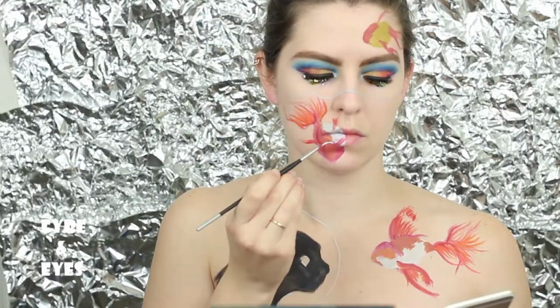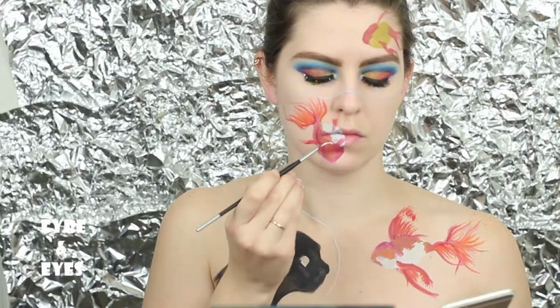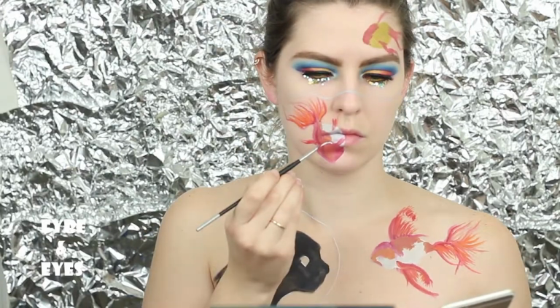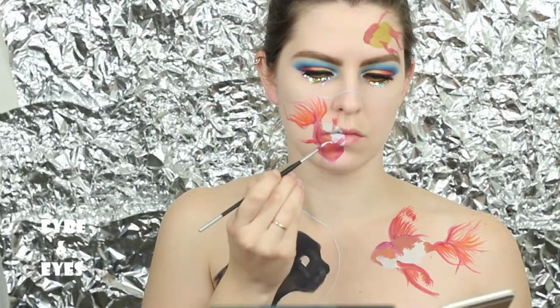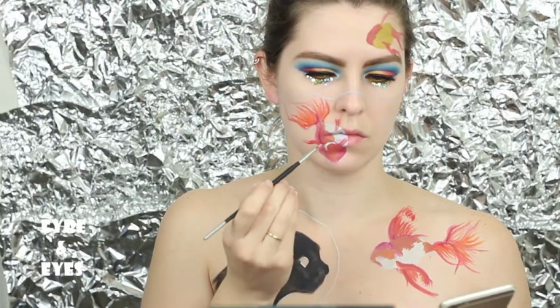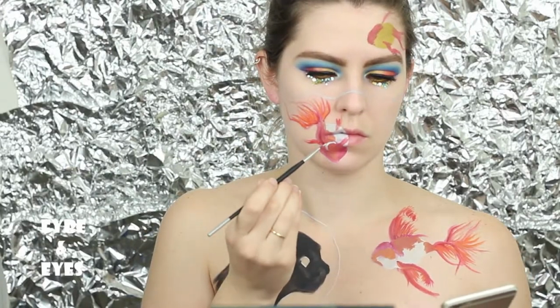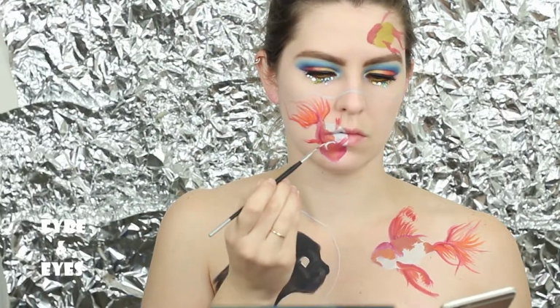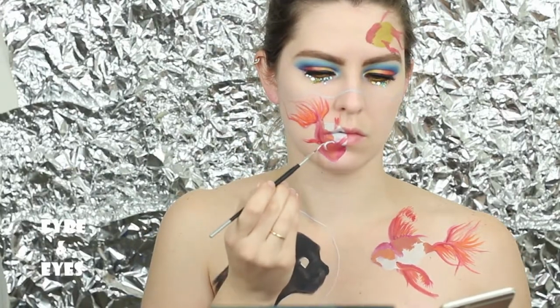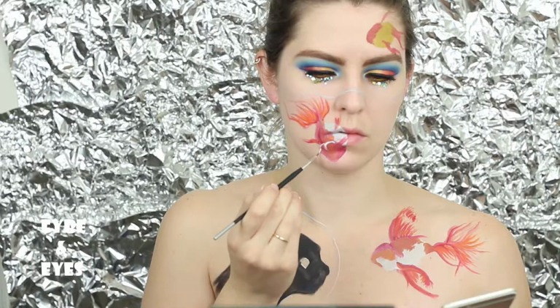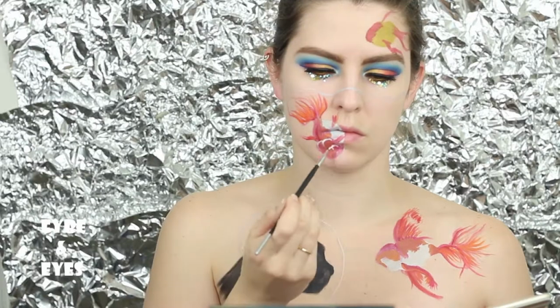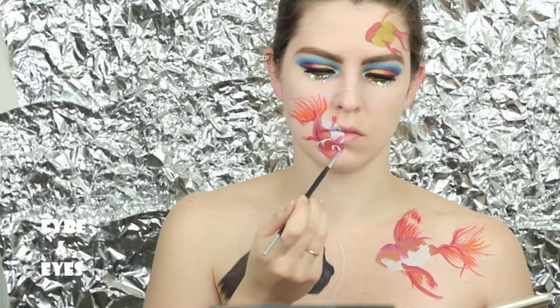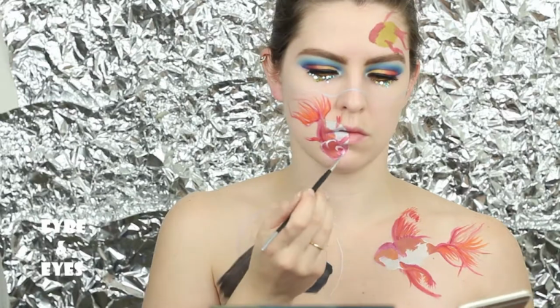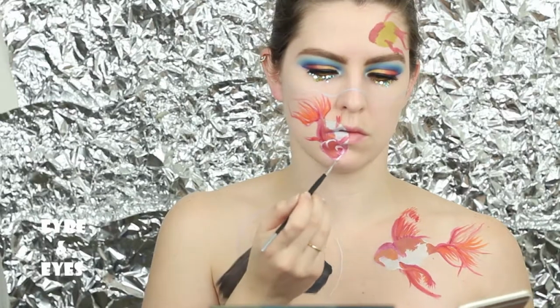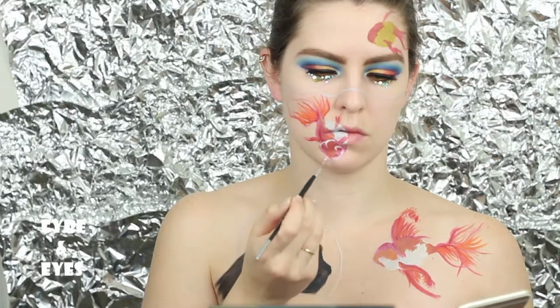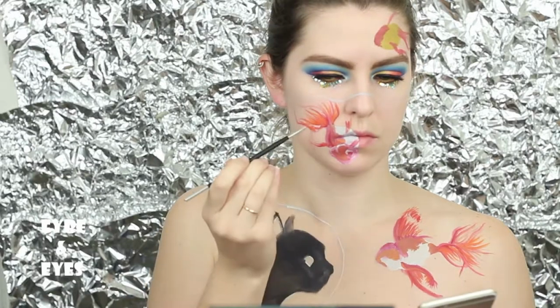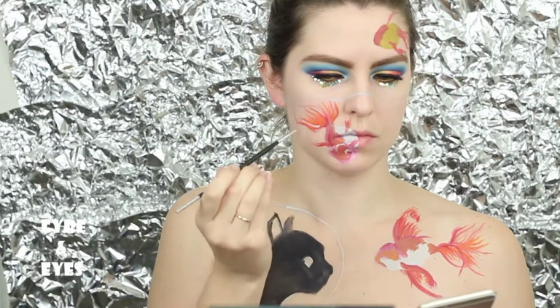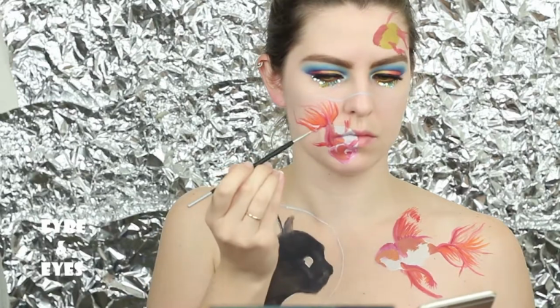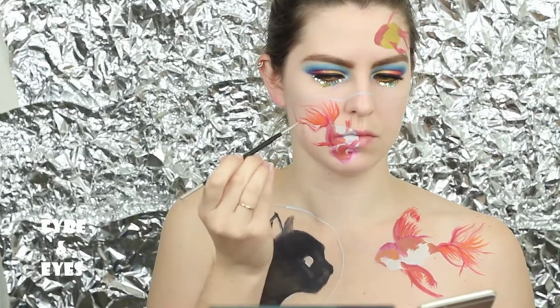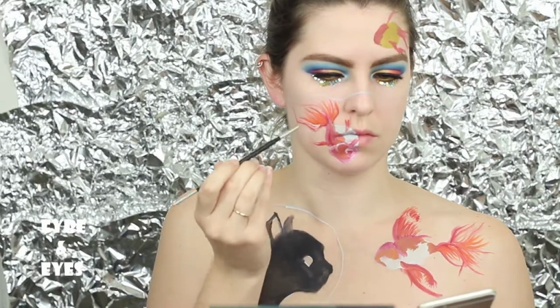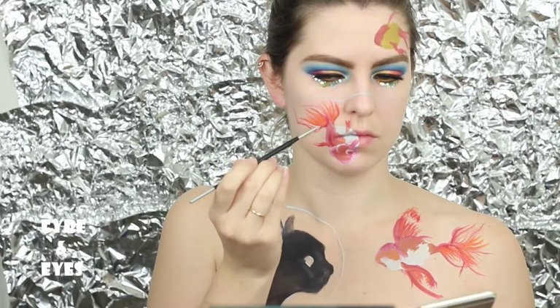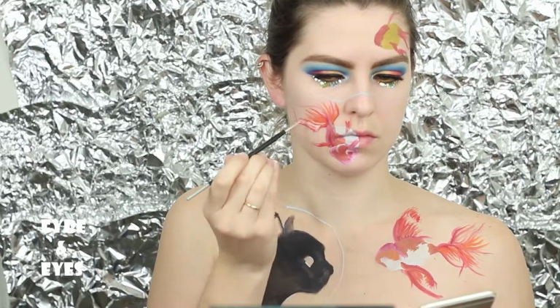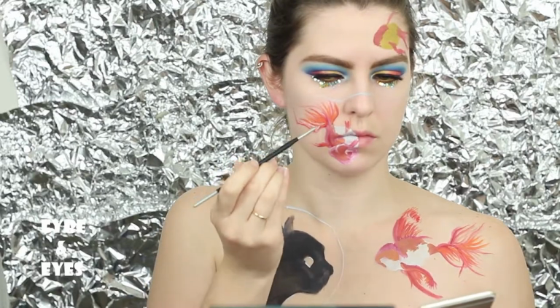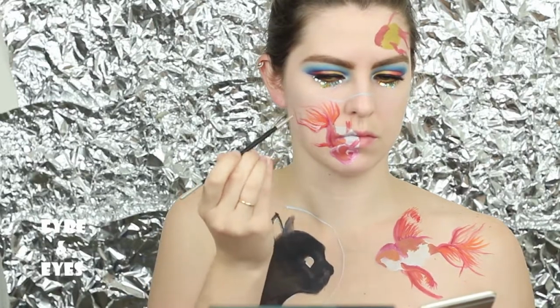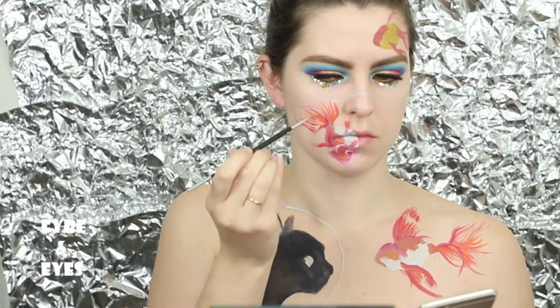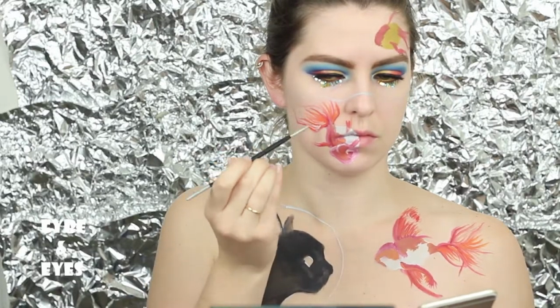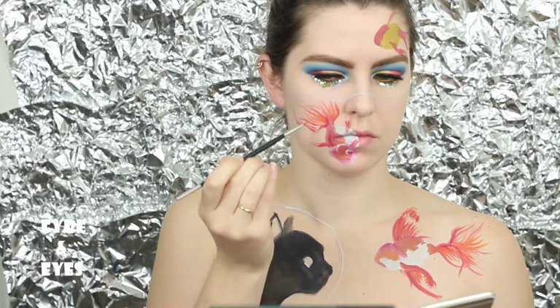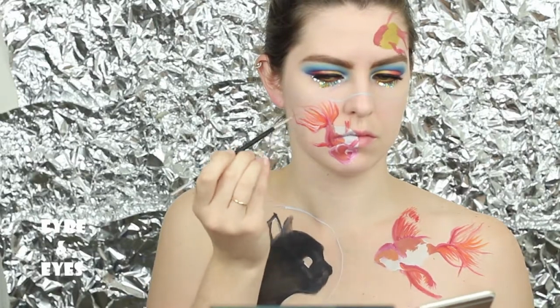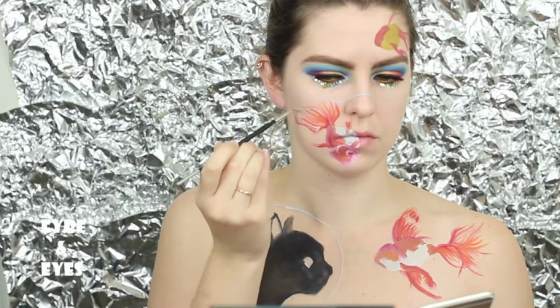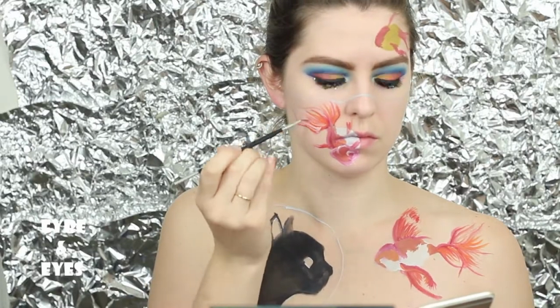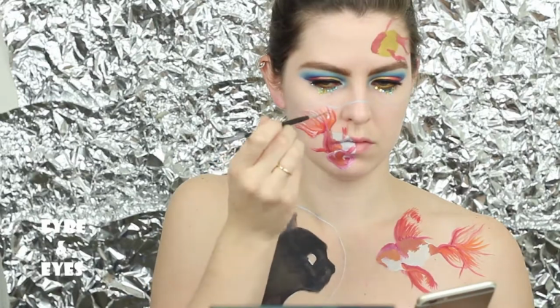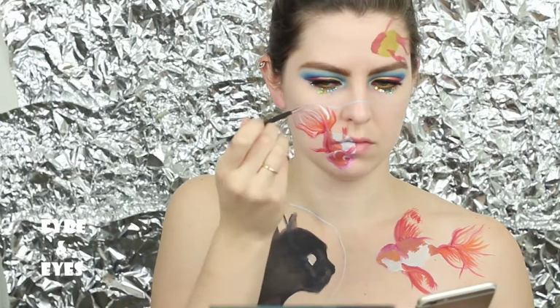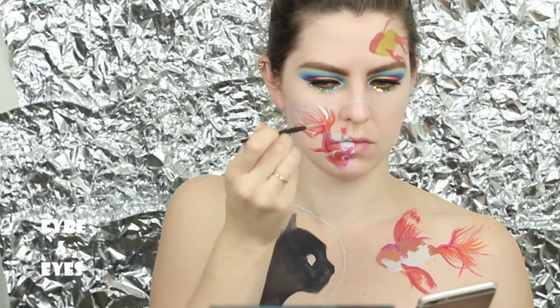Going in with the white for some detail work — starting to add the eyes, shape of the face, and the highlights in his fins.